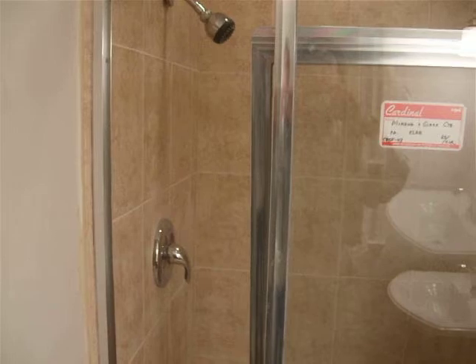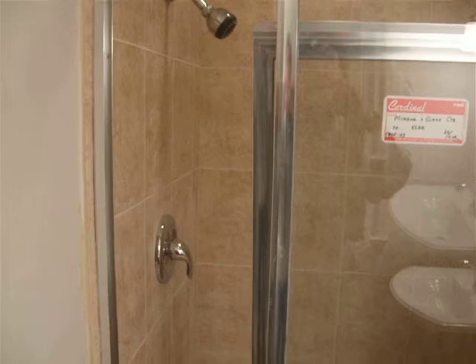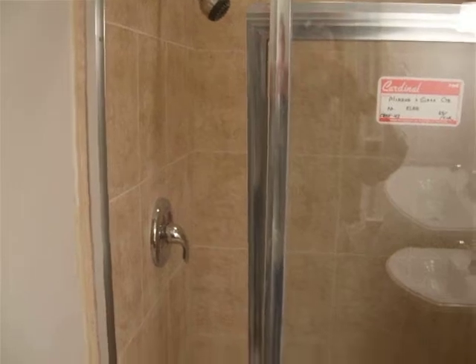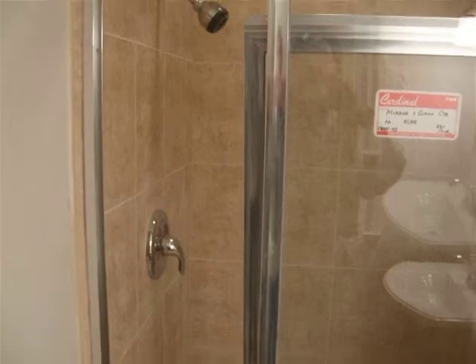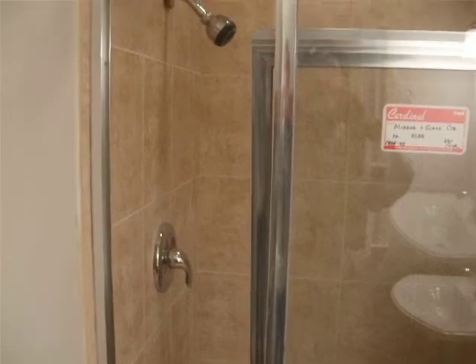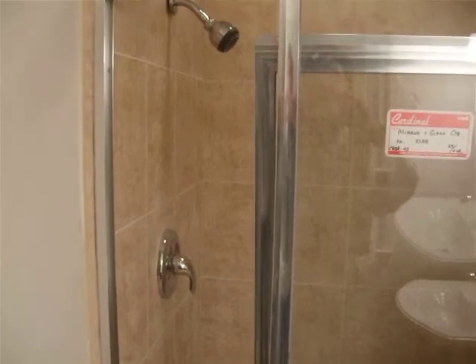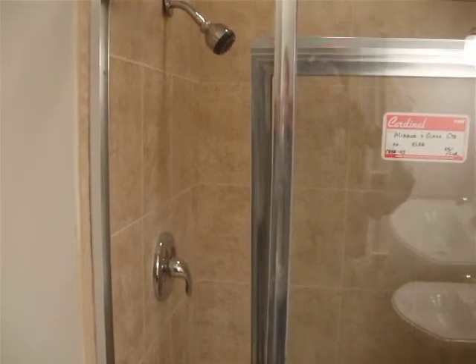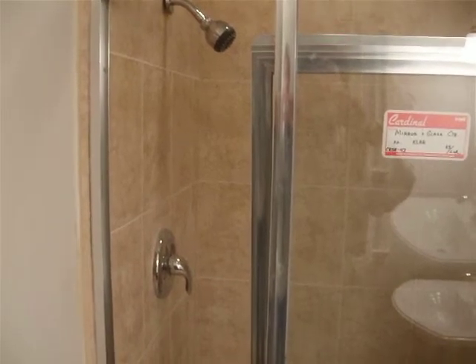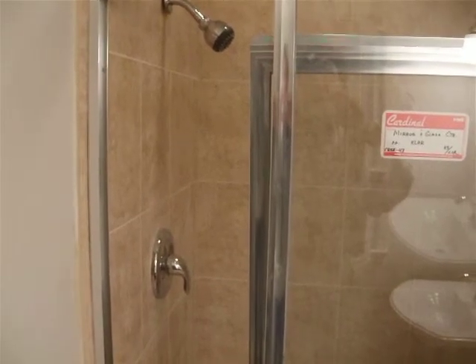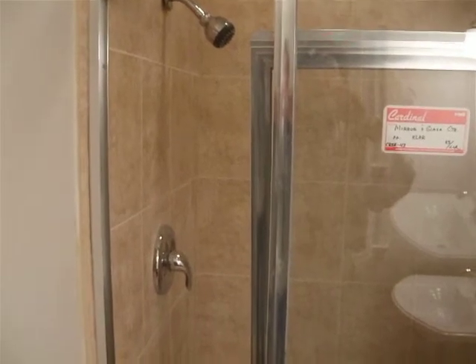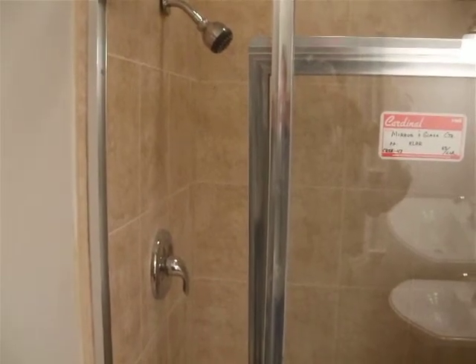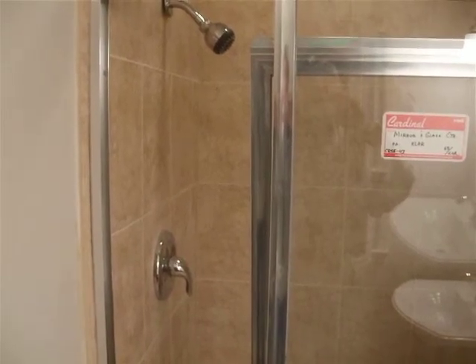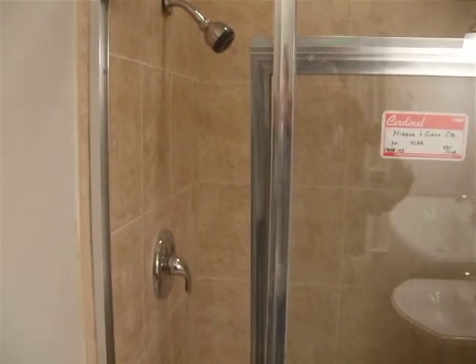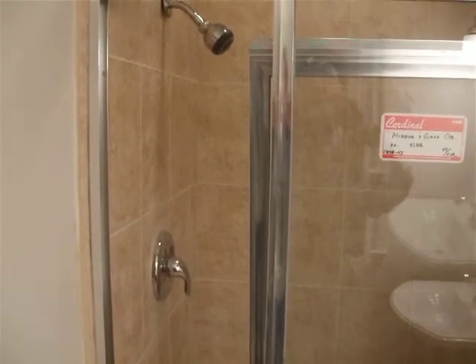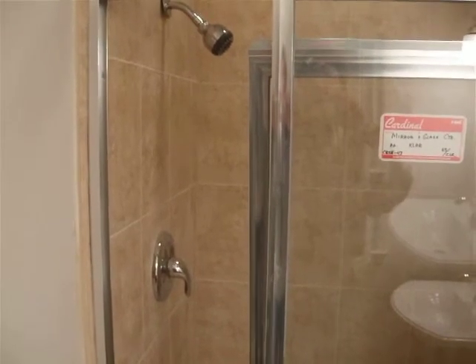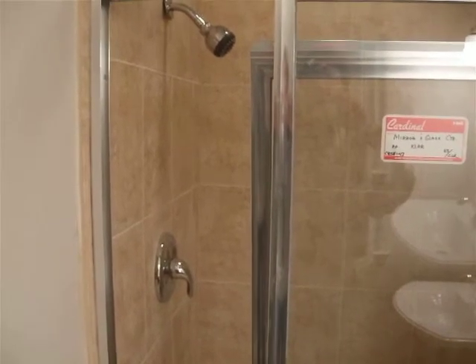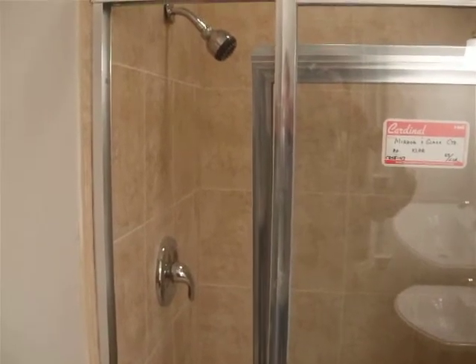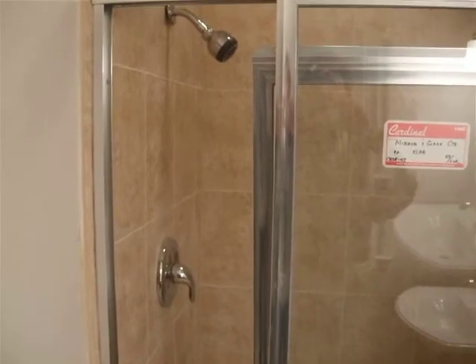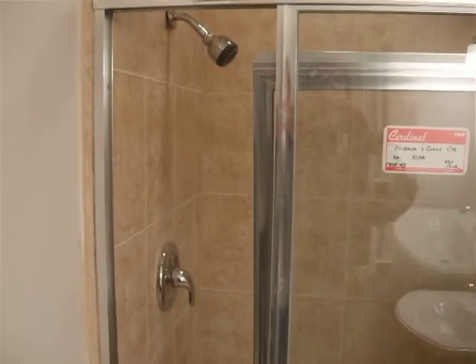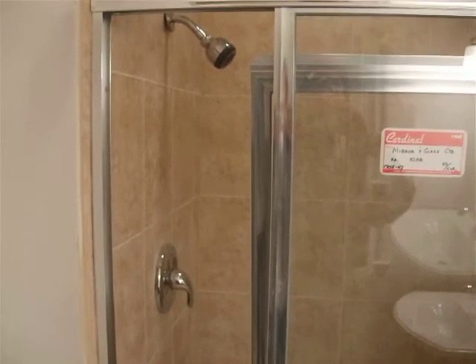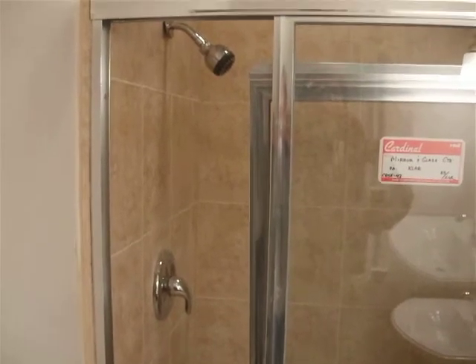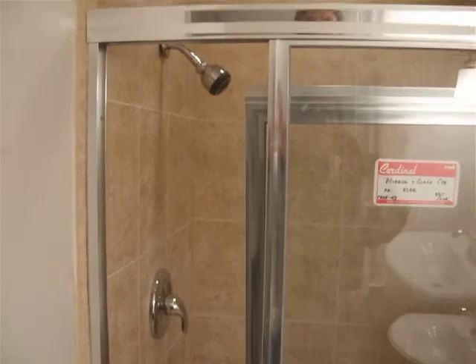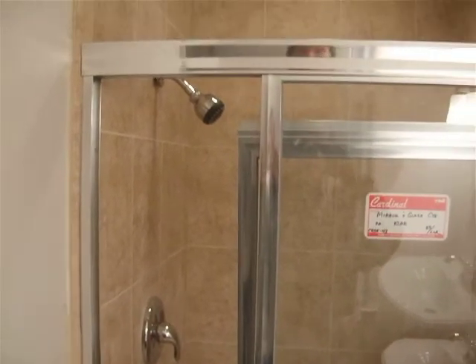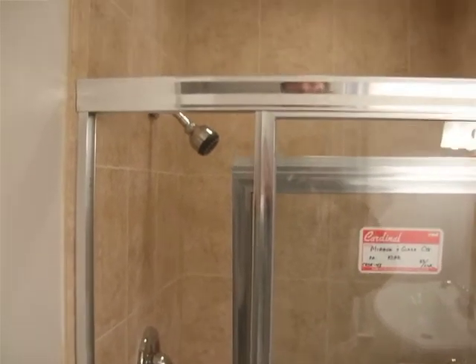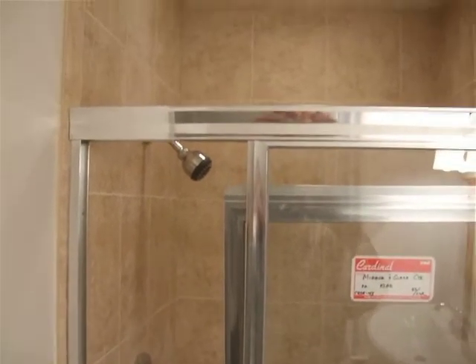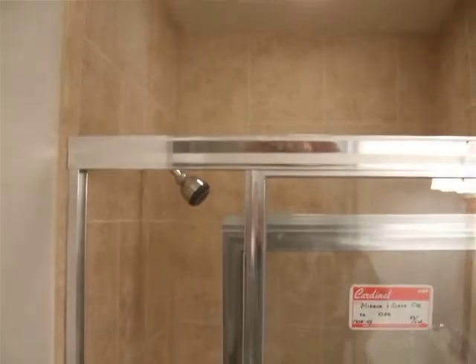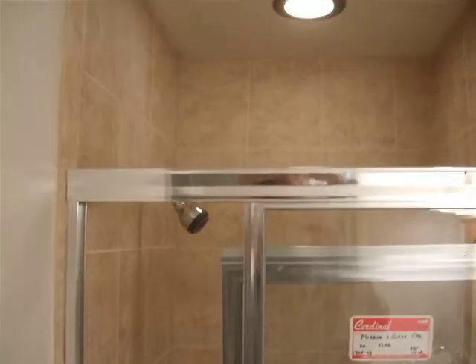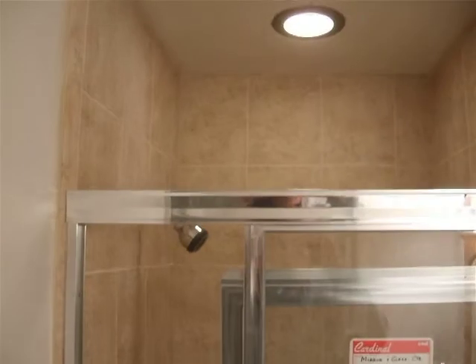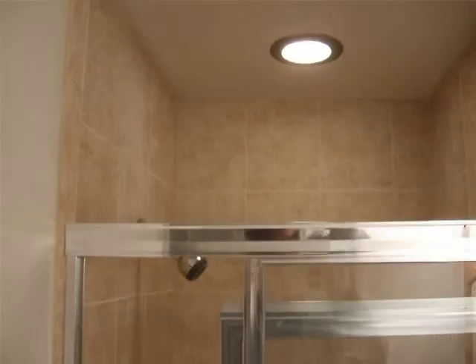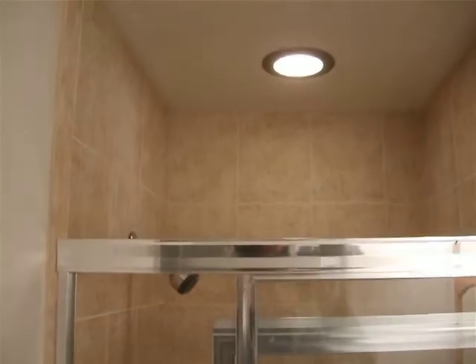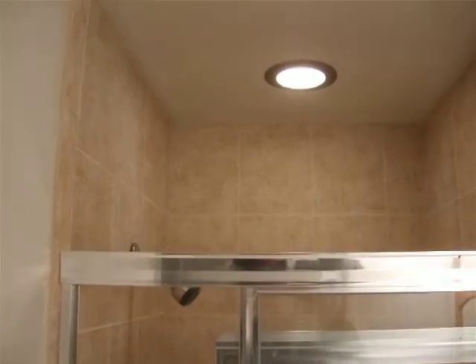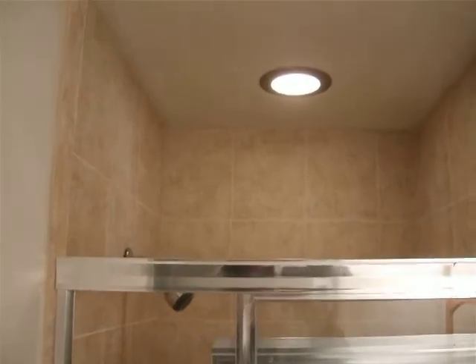Hi, Michael Meredith with Michael's Remodeling here. I just got done with this bathroom.